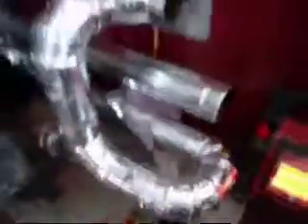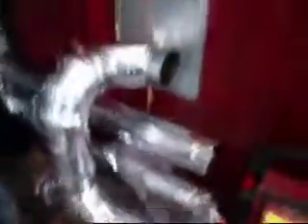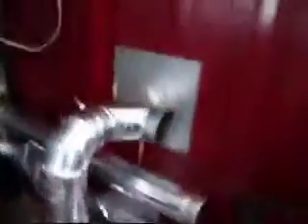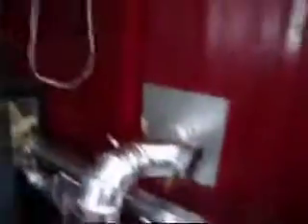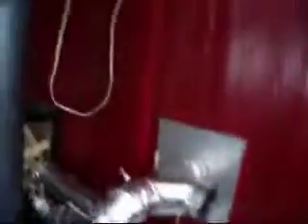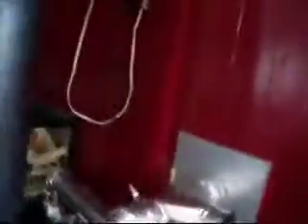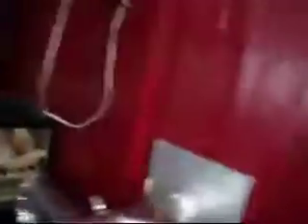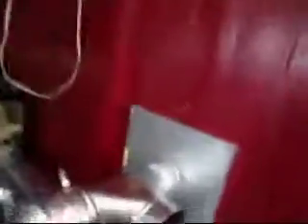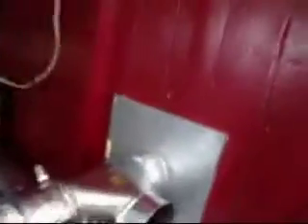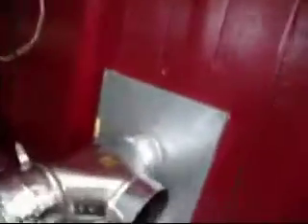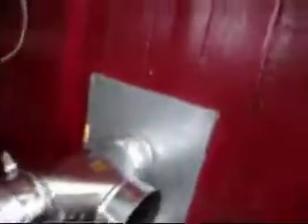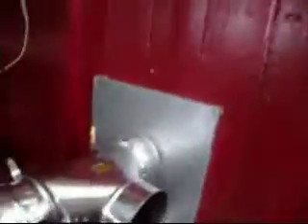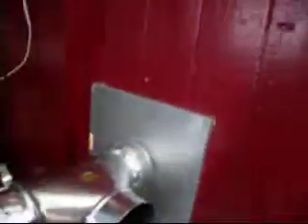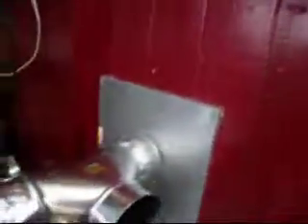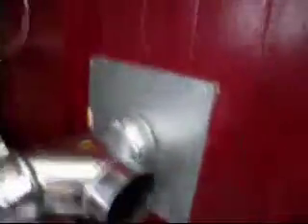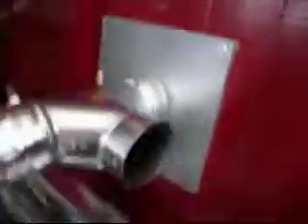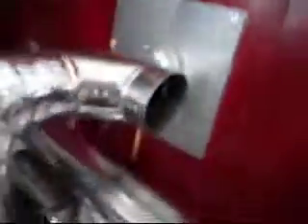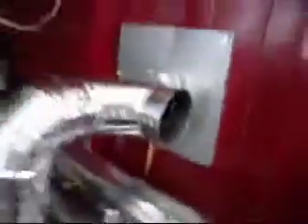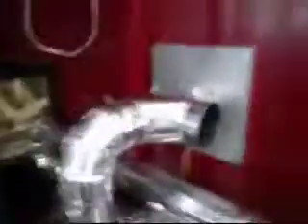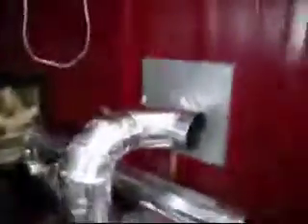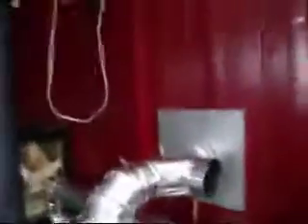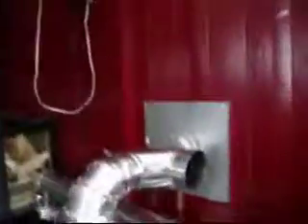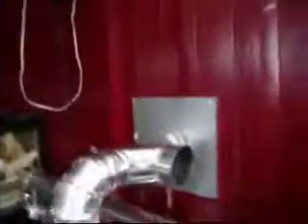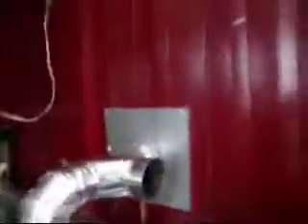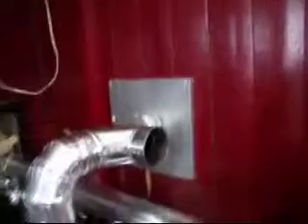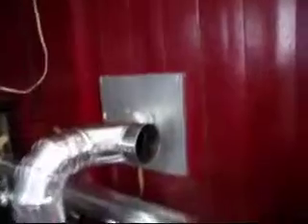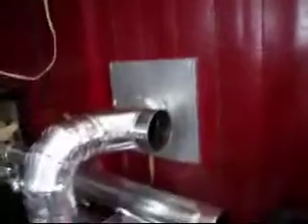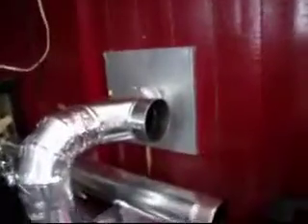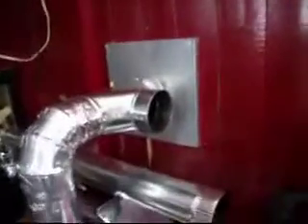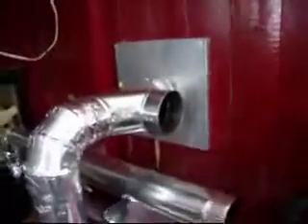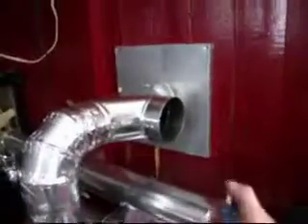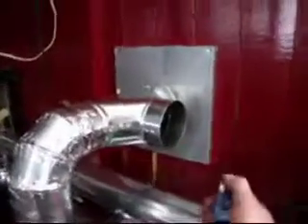Hey guys, Eastern Ontario. I think that H-tube fixed the problem.